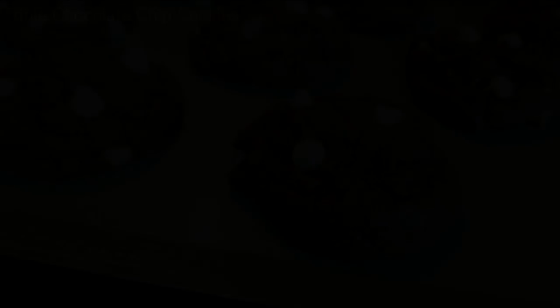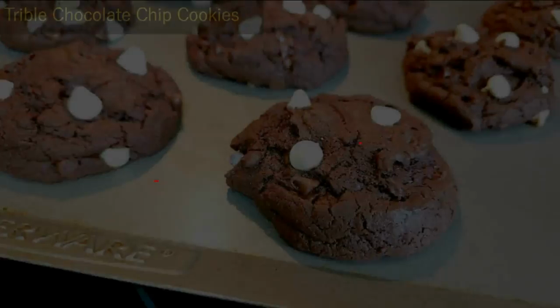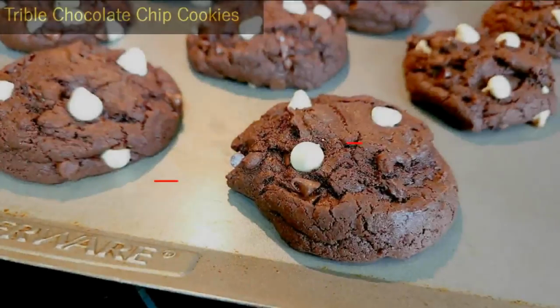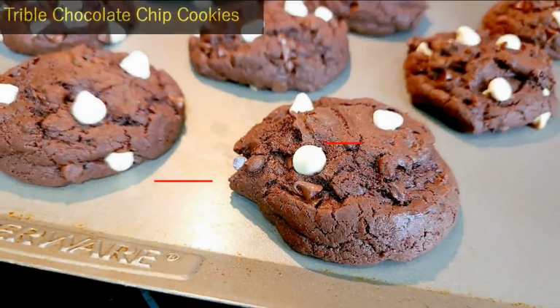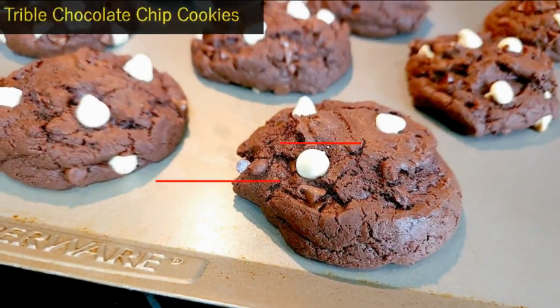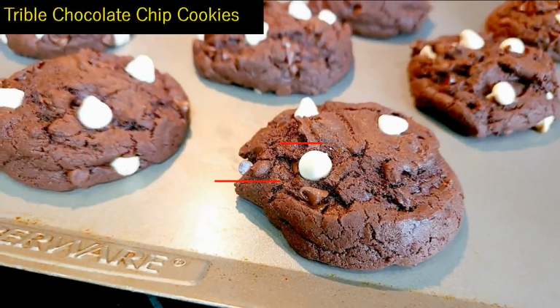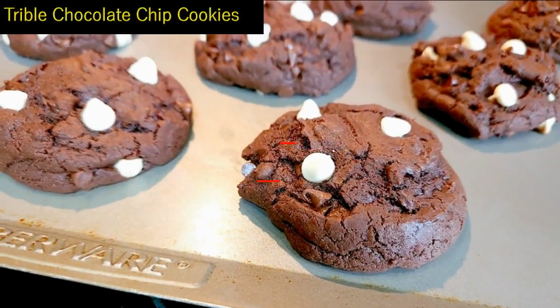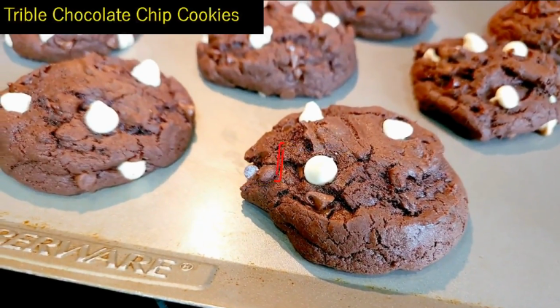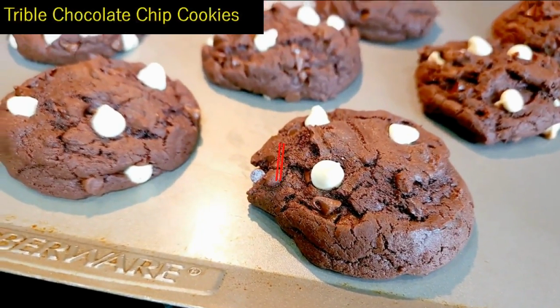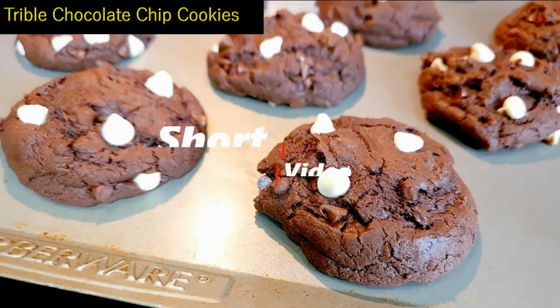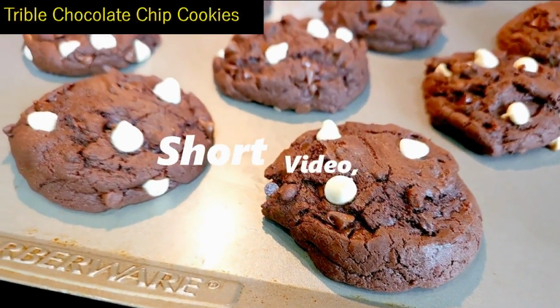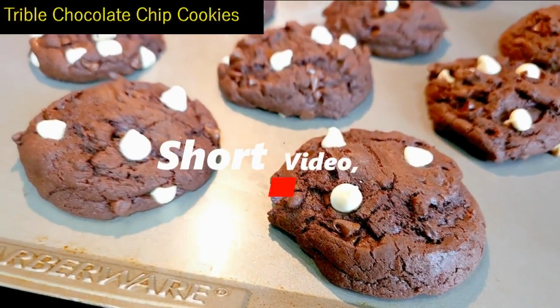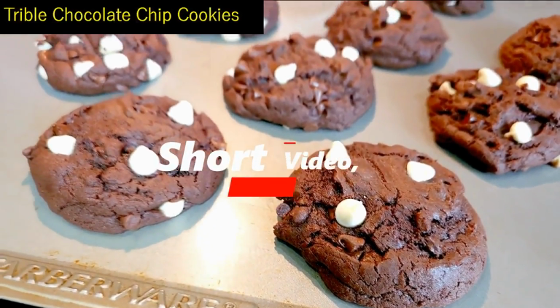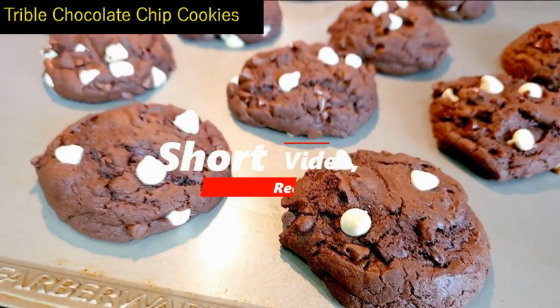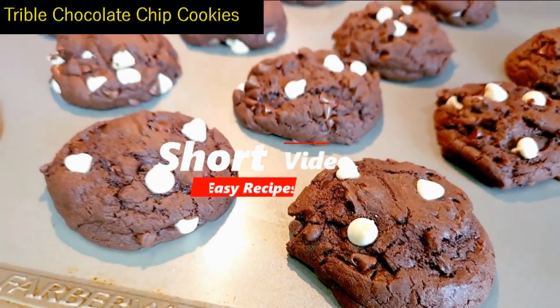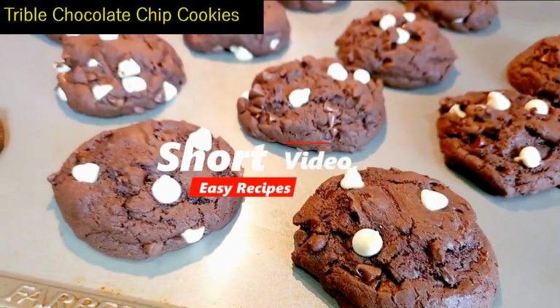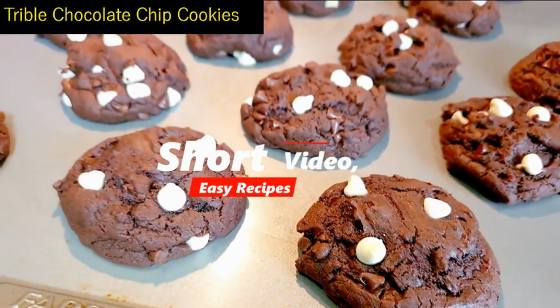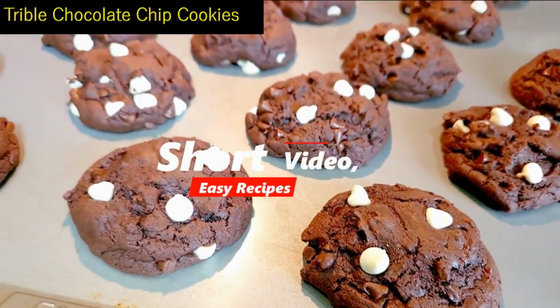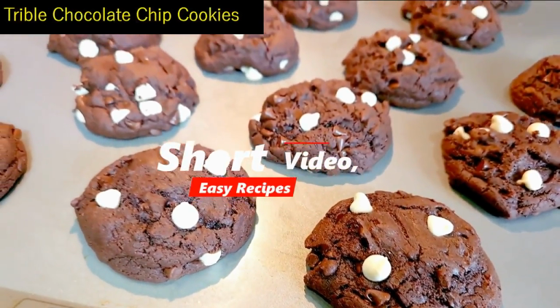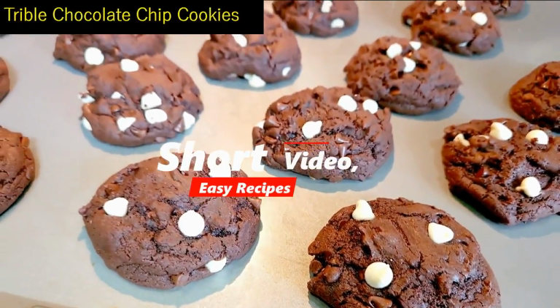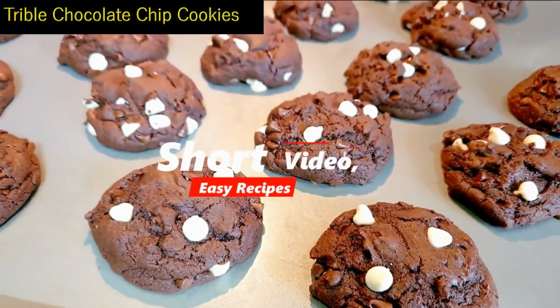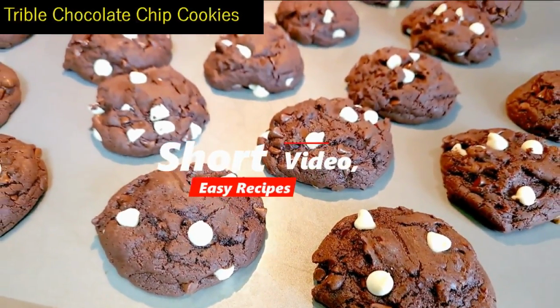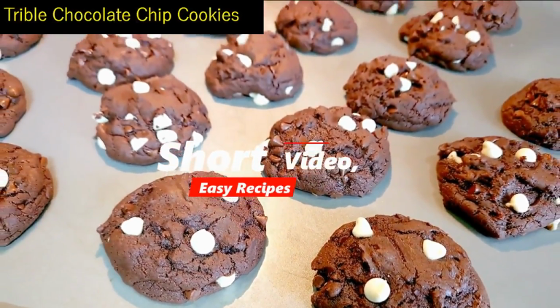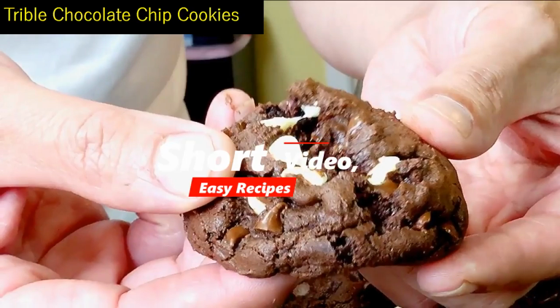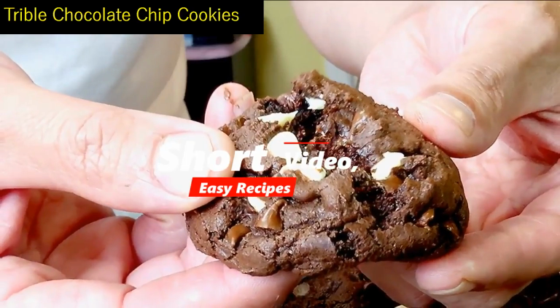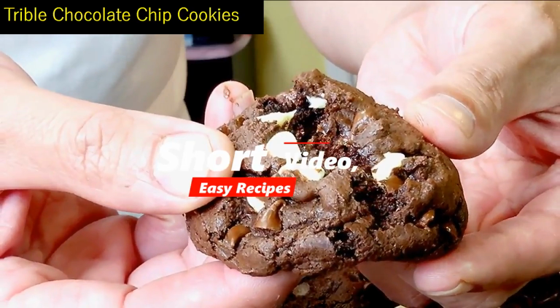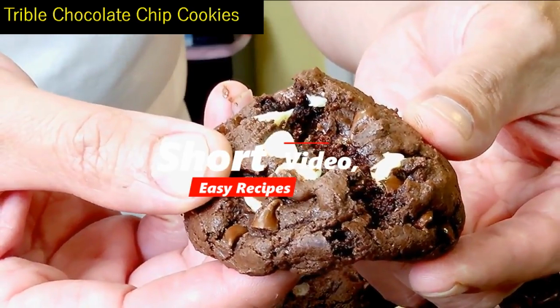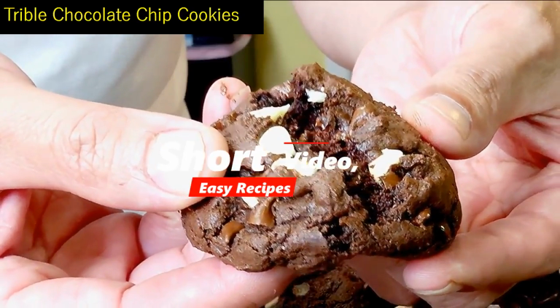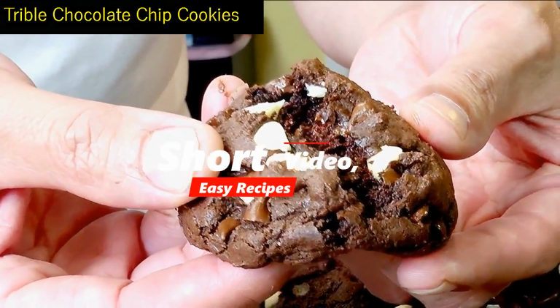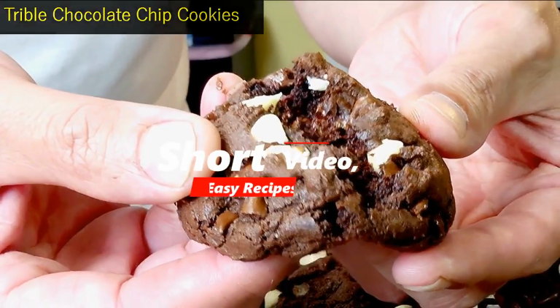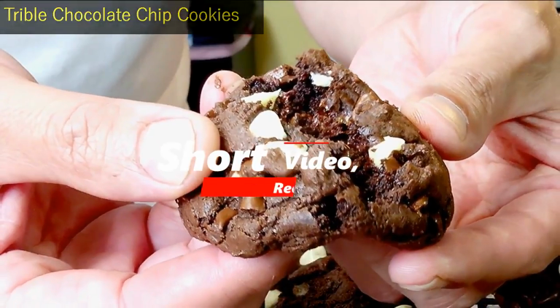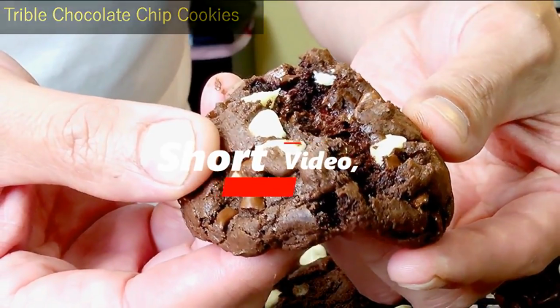Hi there! Thanks for watching. I love to show you how easy it is to make these delicious monsters.